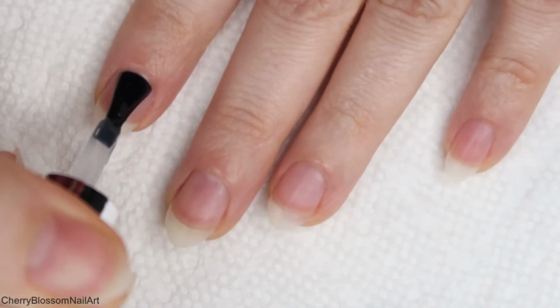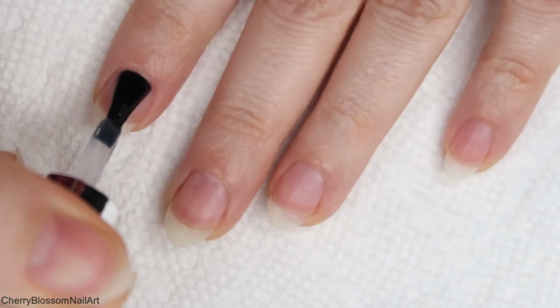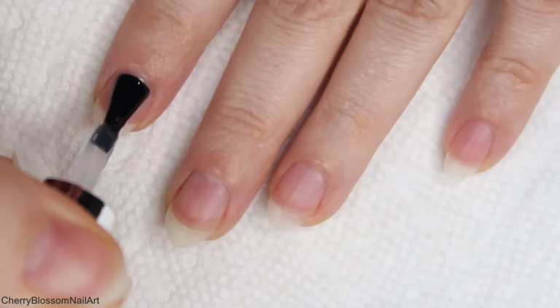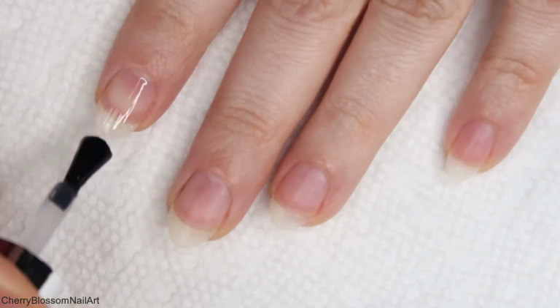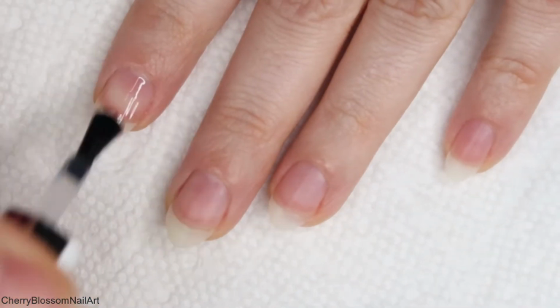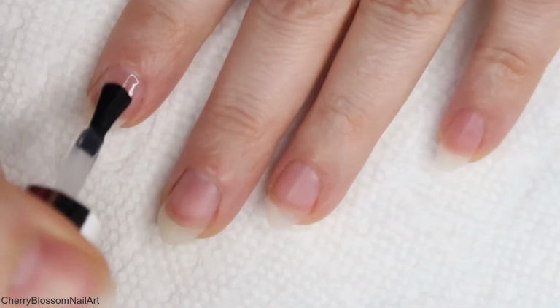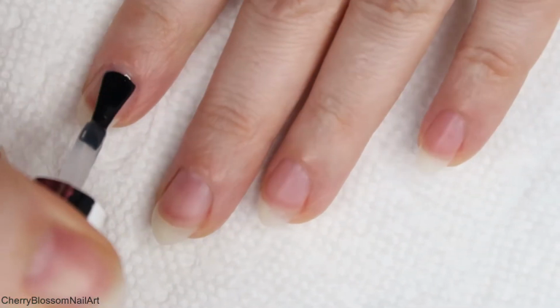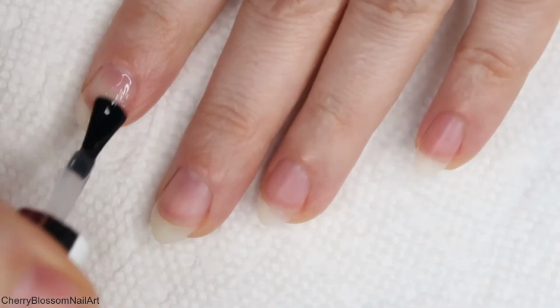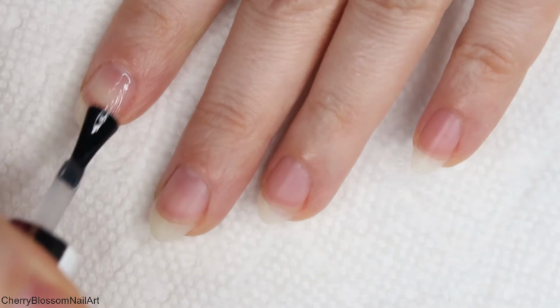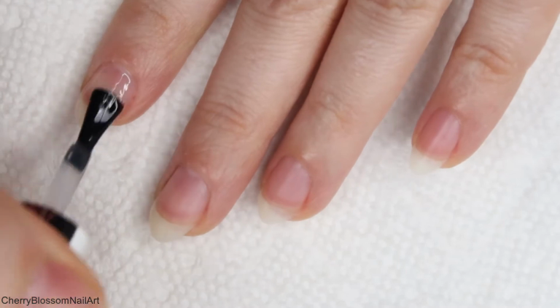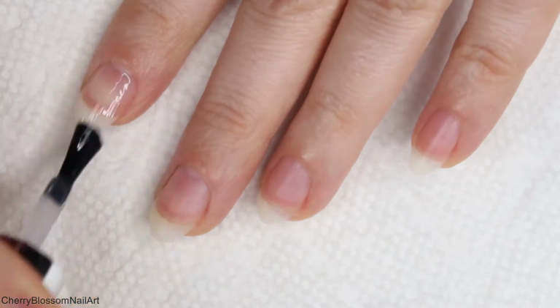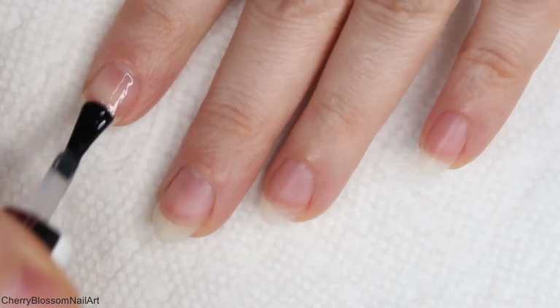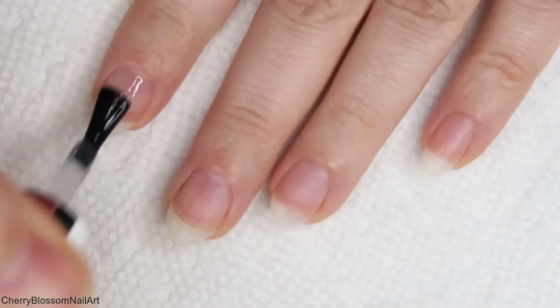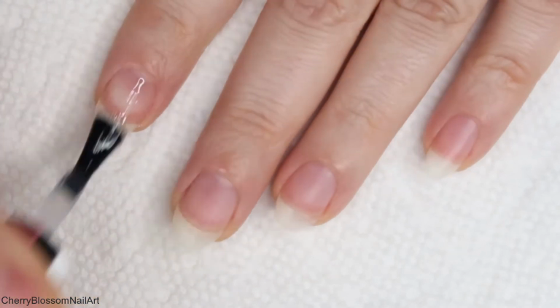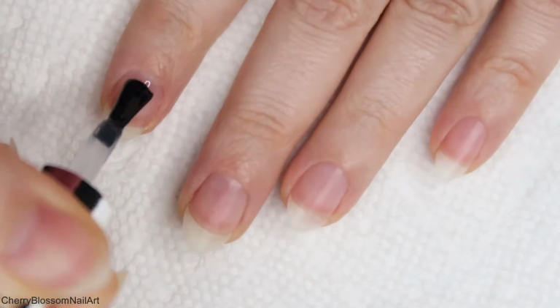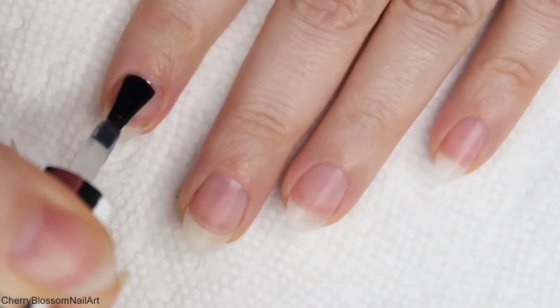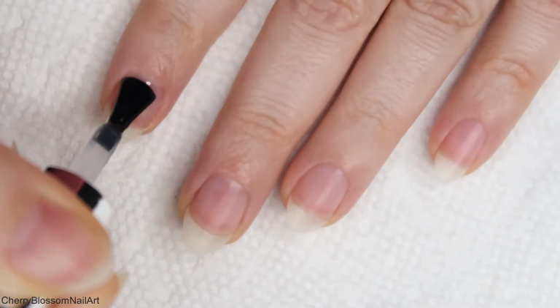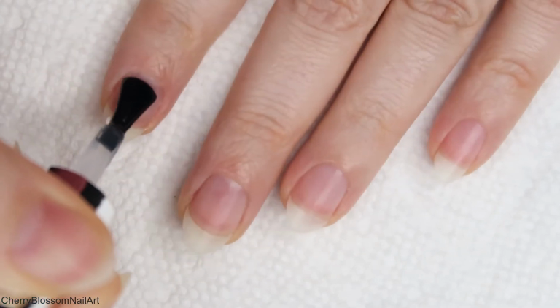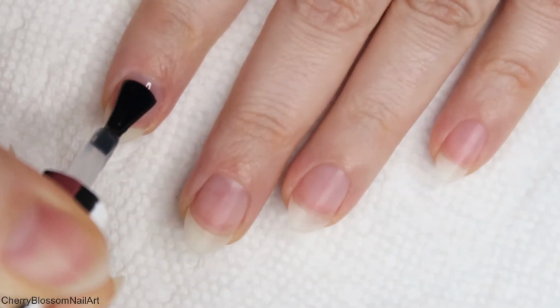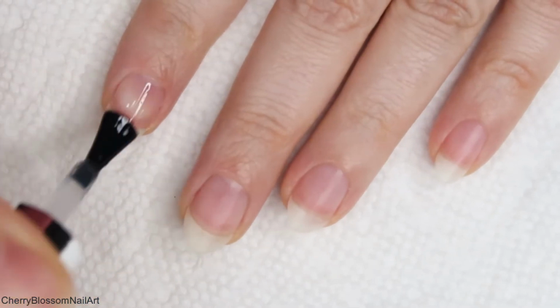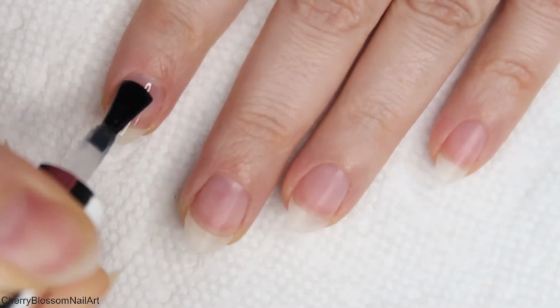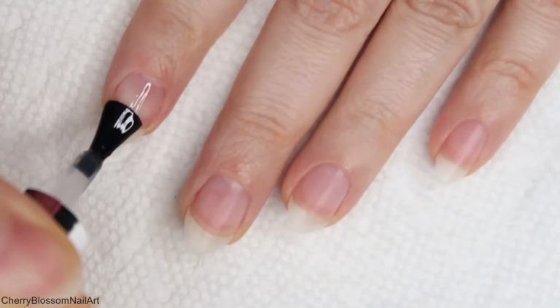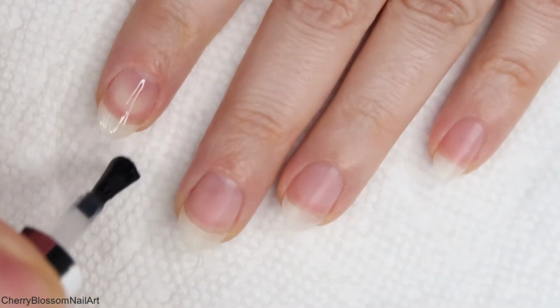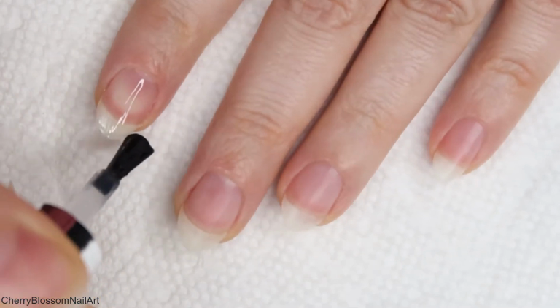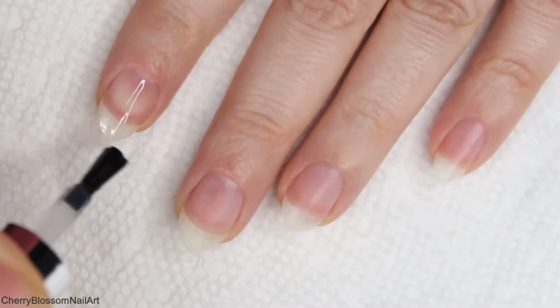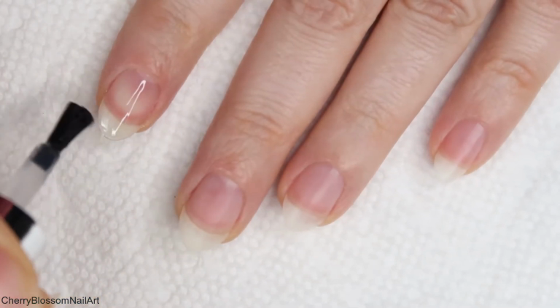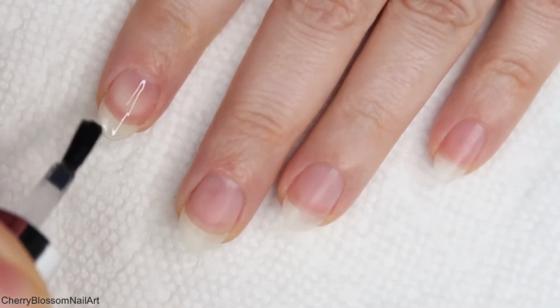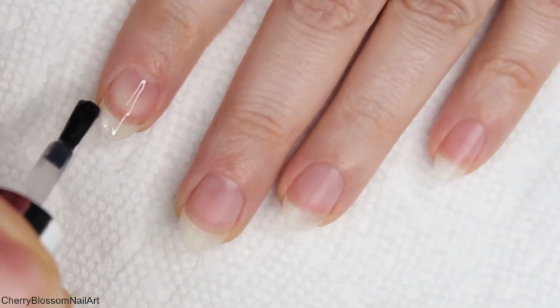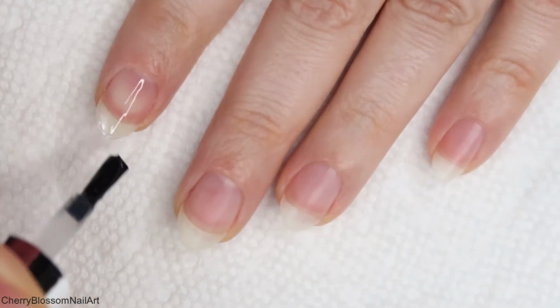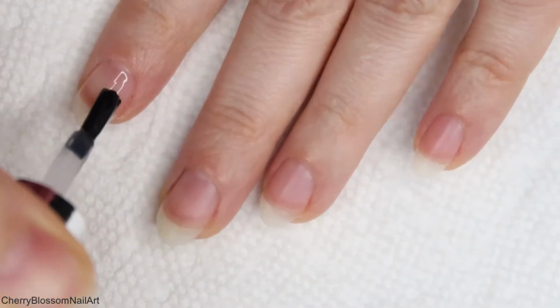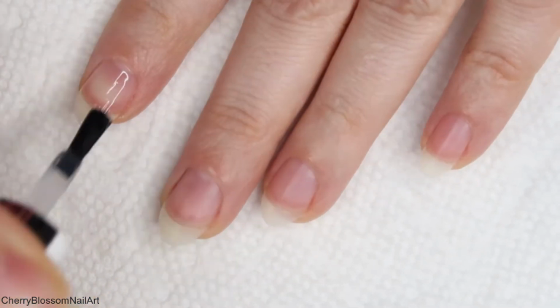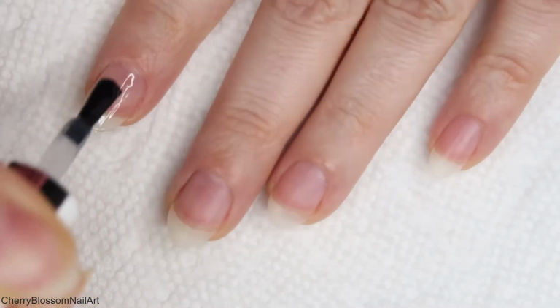First, I'm applying a base coat to all of my nails and curing it for 30 seconds in my LED lamp.